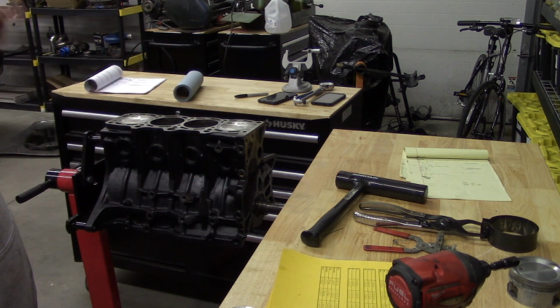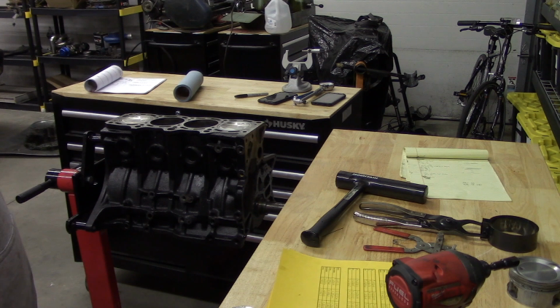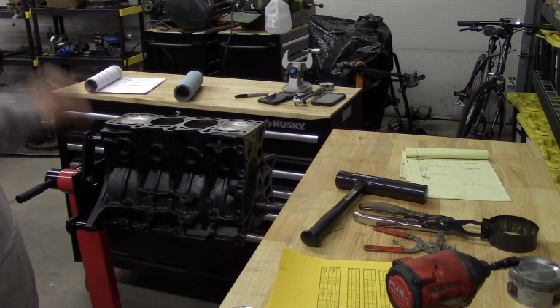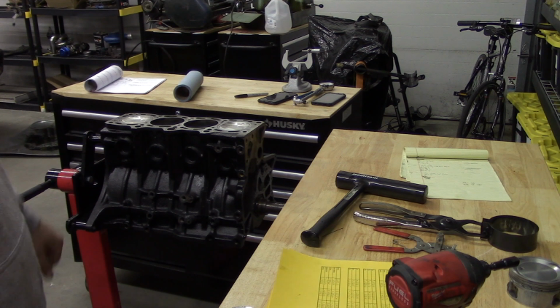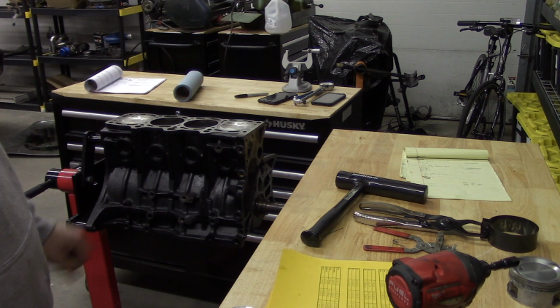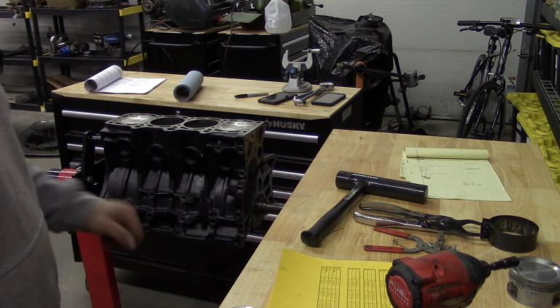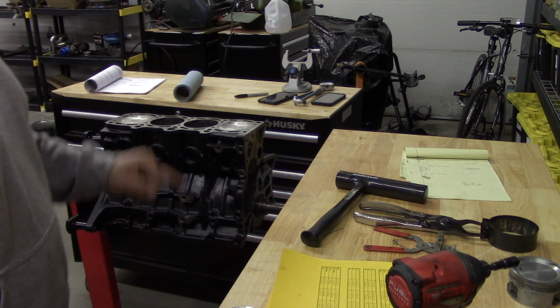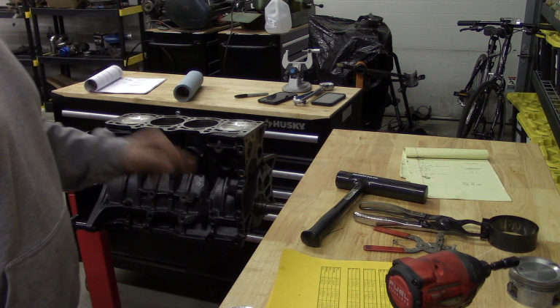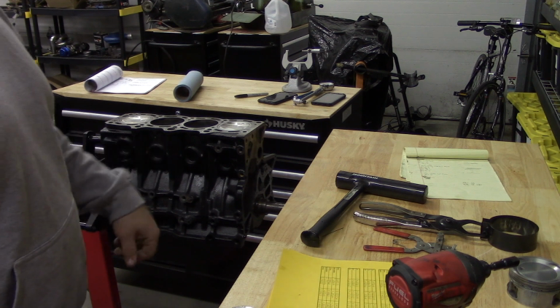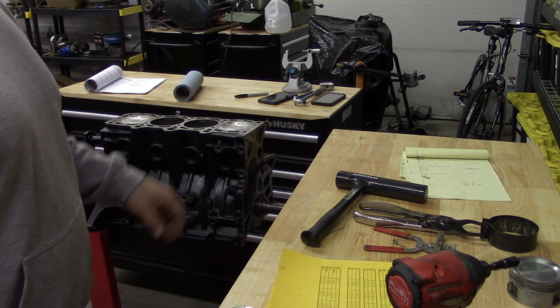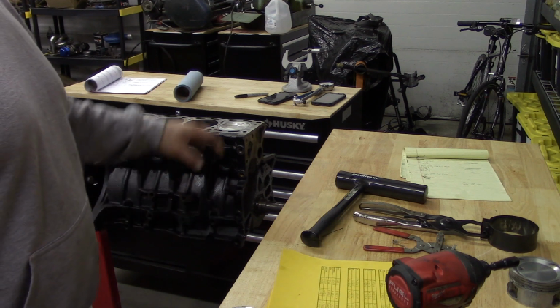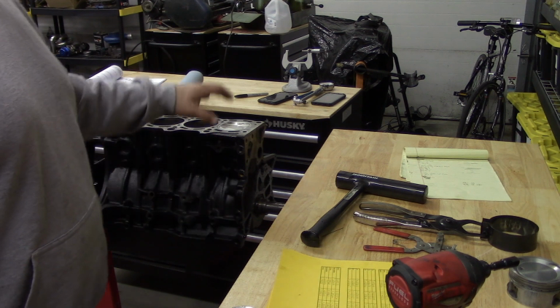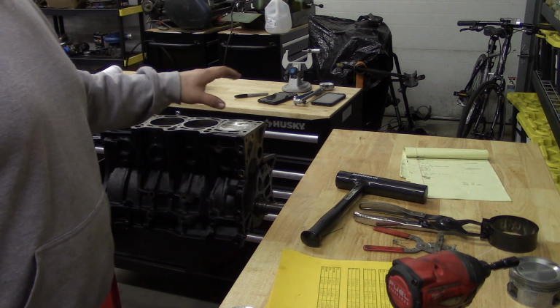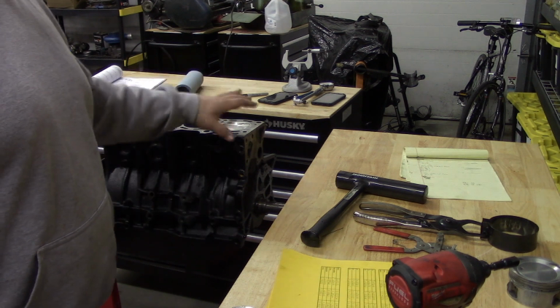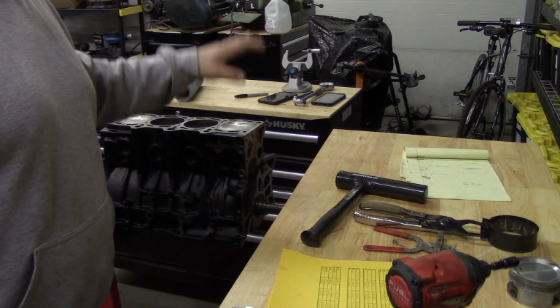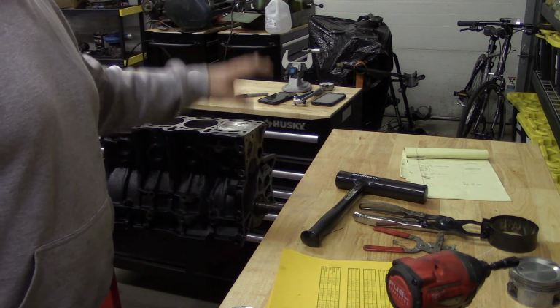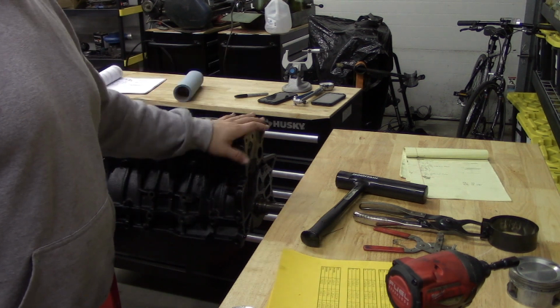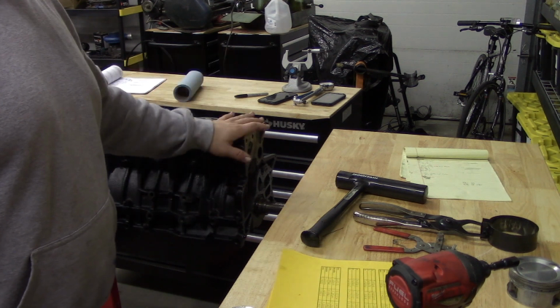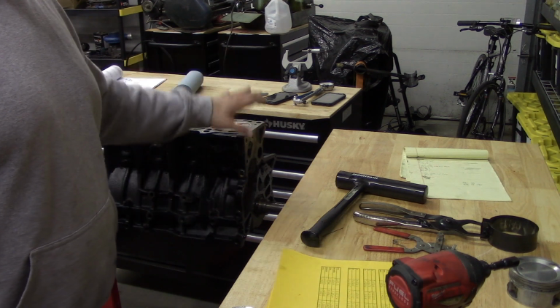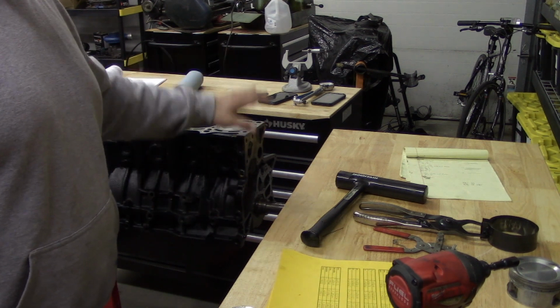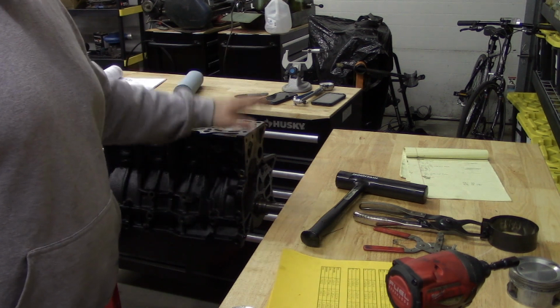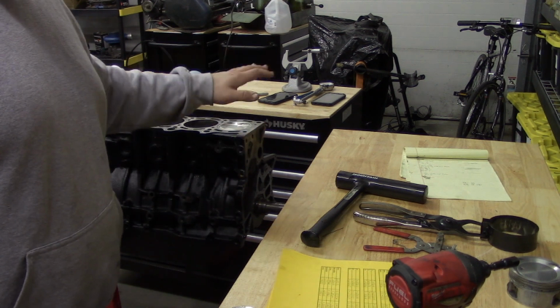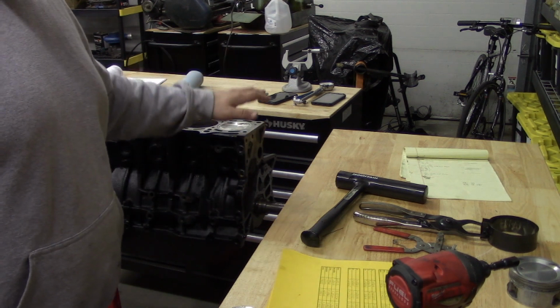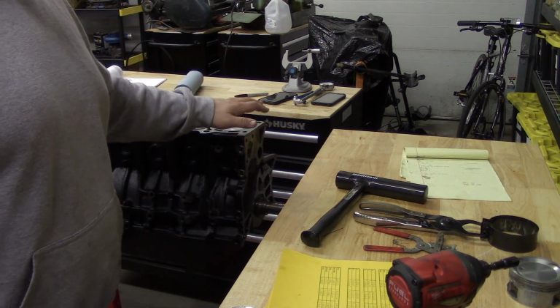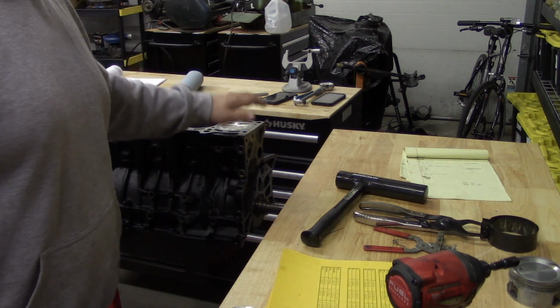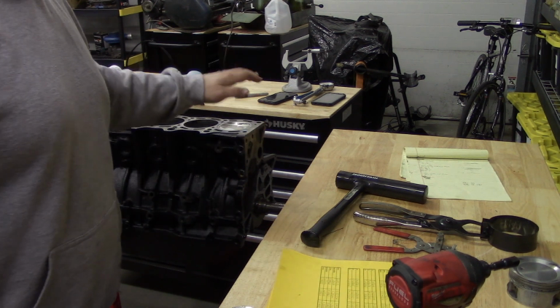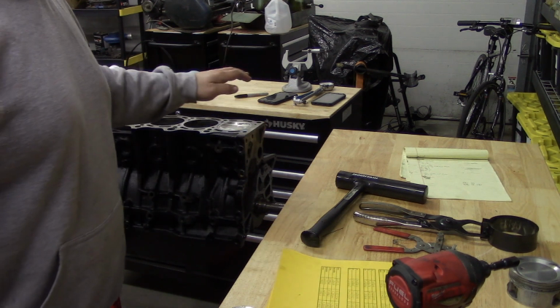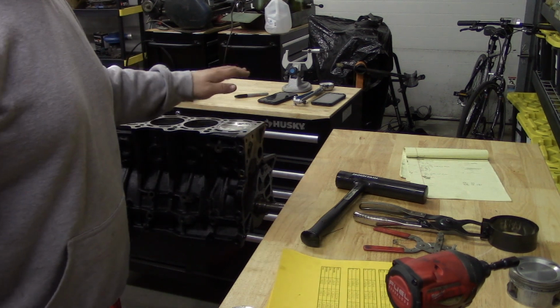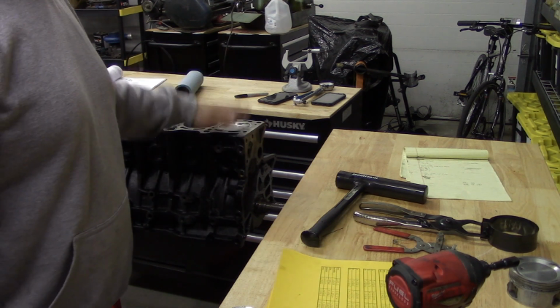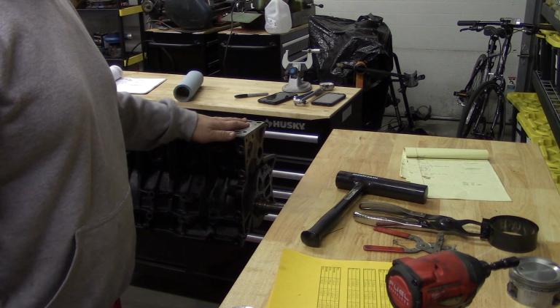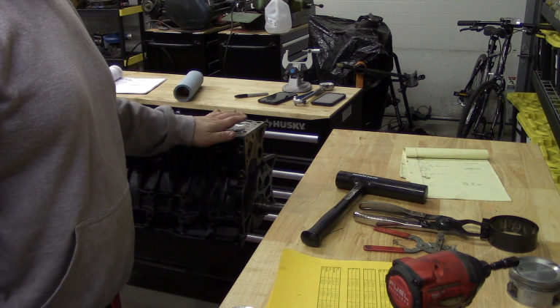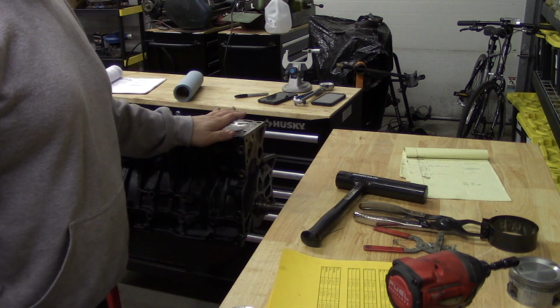And then our short block will be fully assembled.